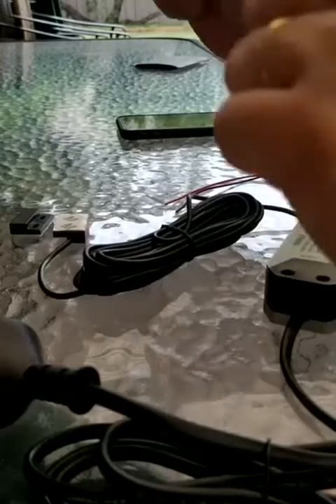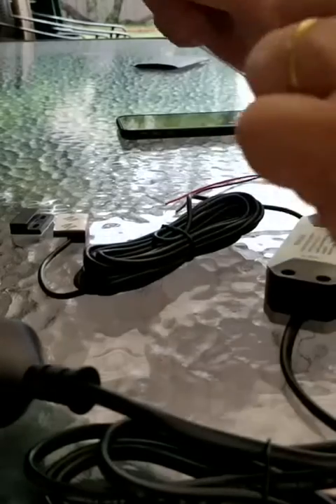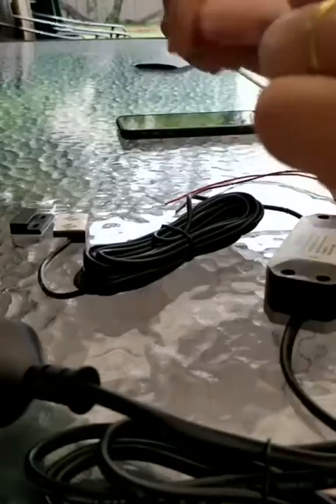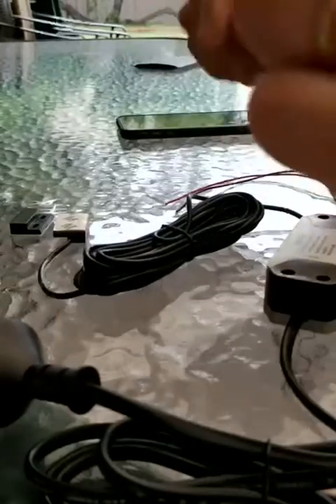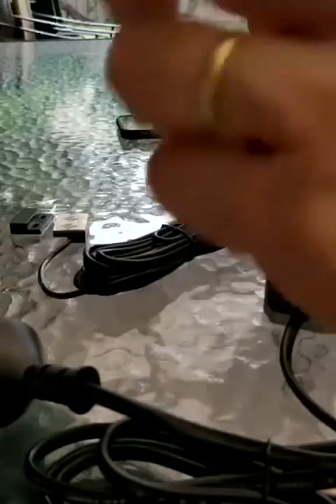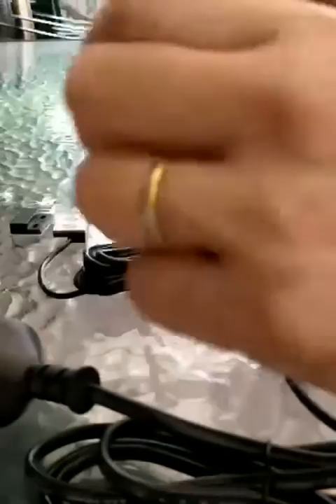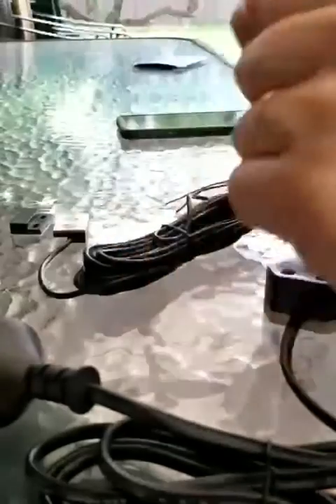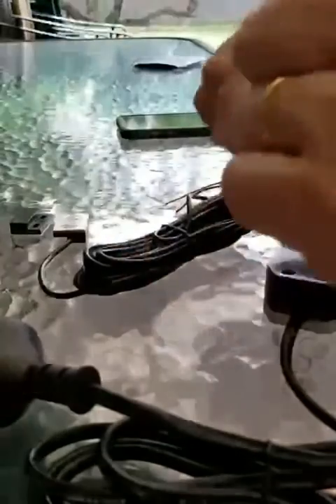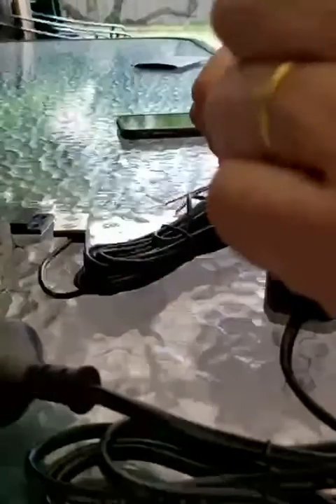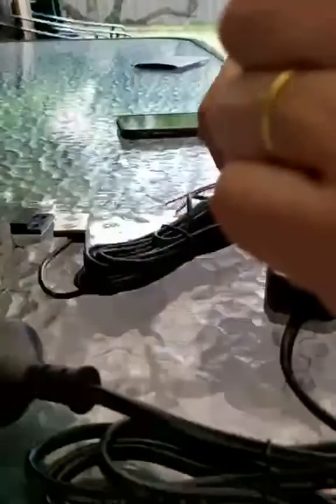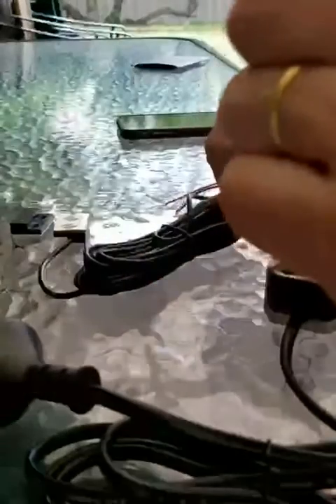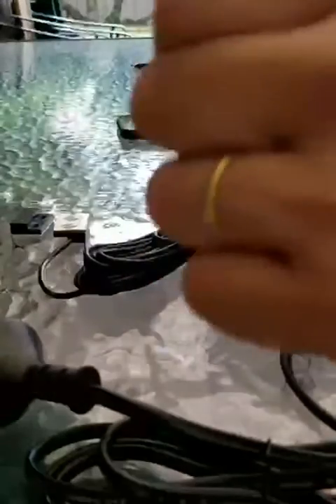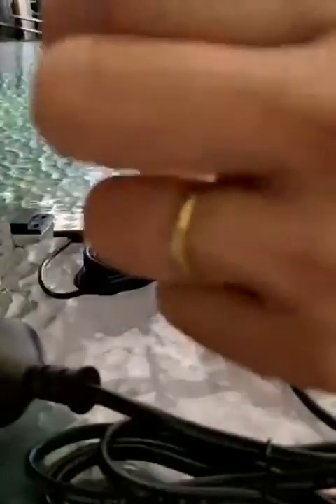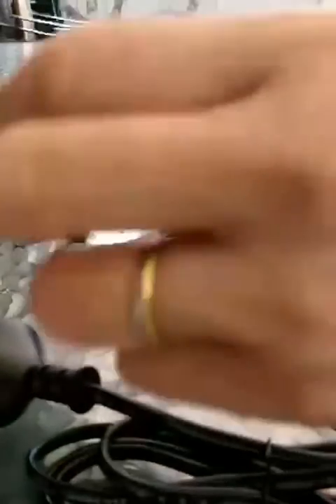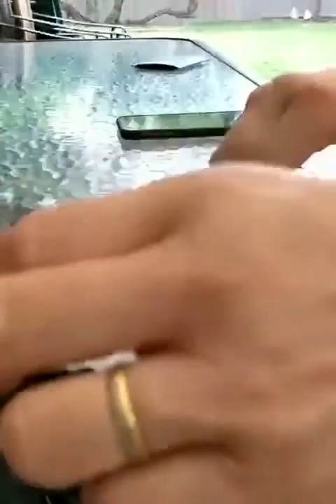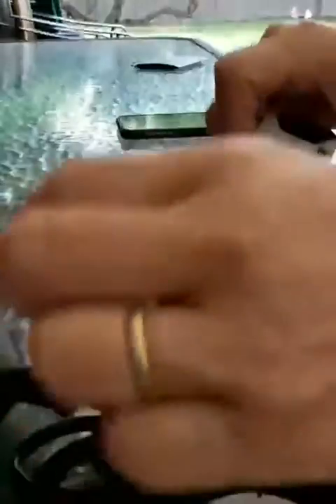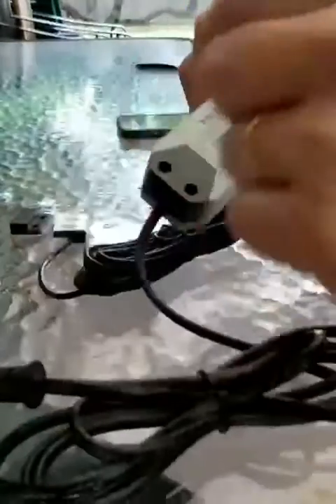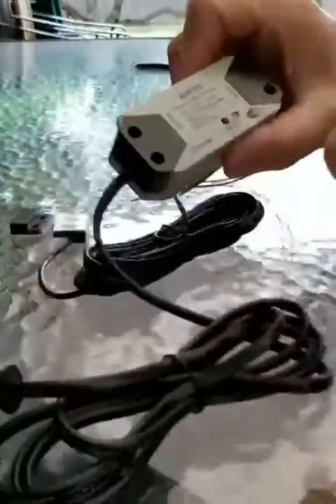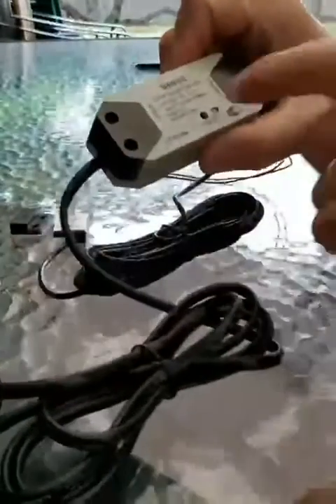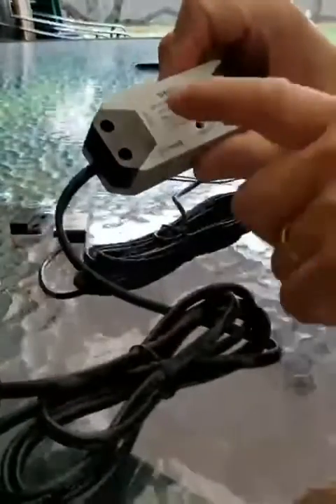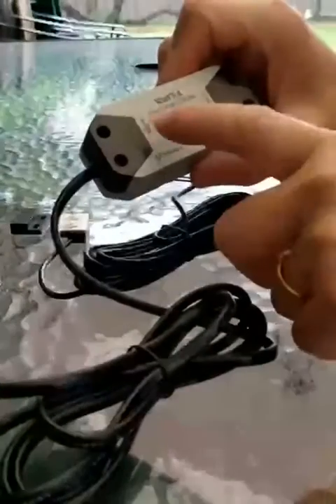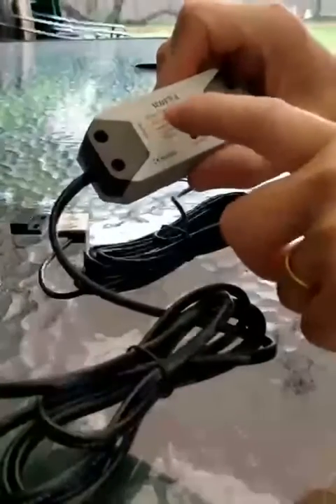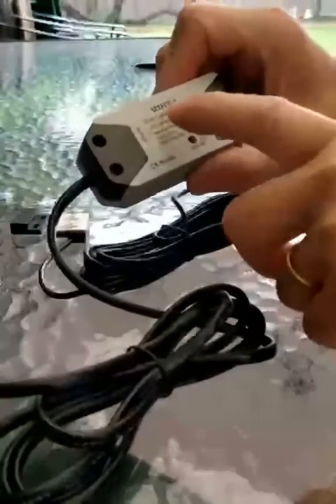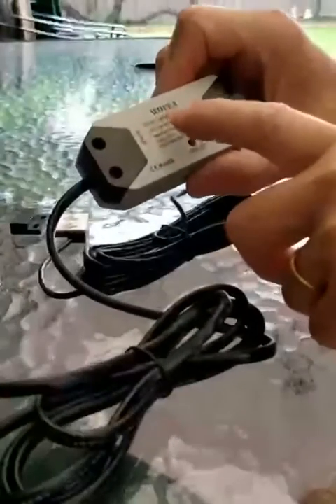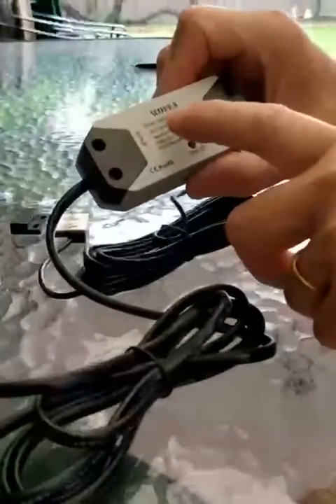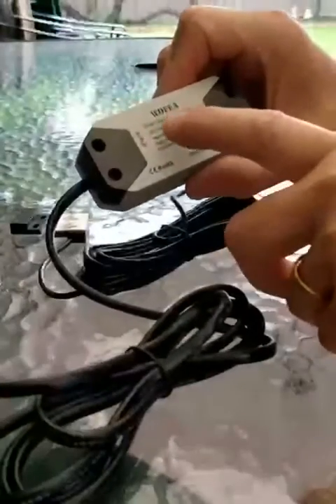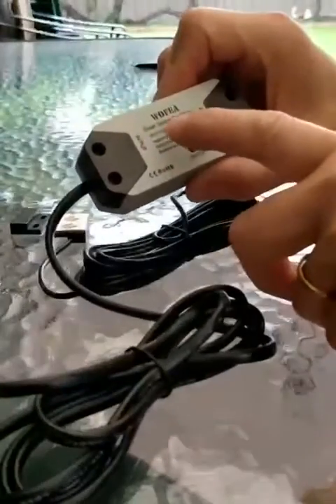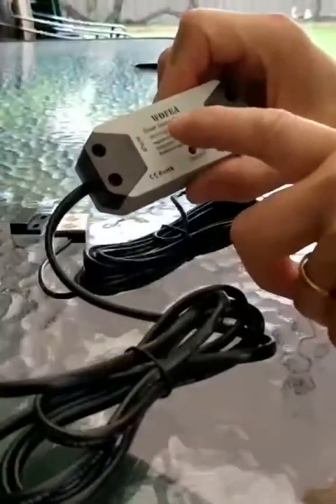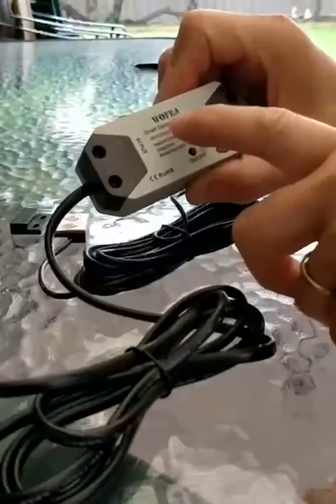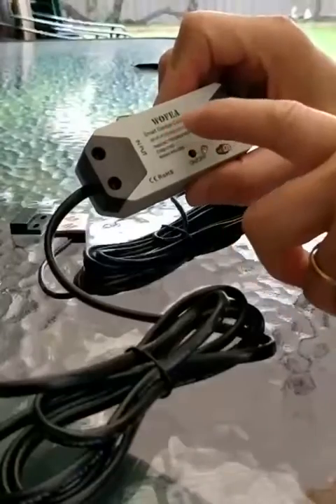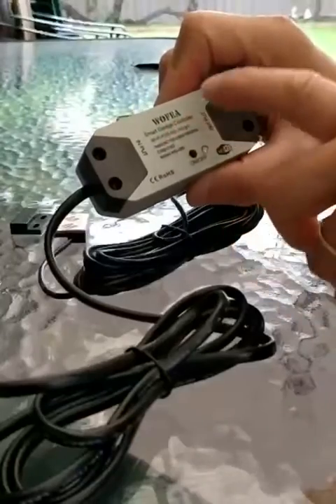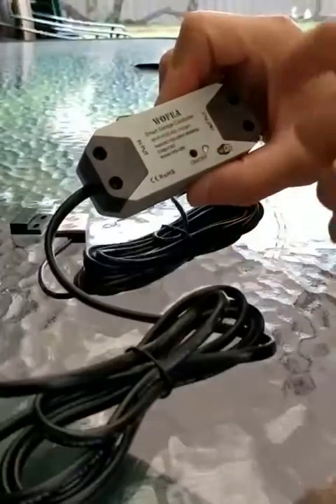Hi, I'm going to demo the setup of this Wolfie Smart Garage controller.